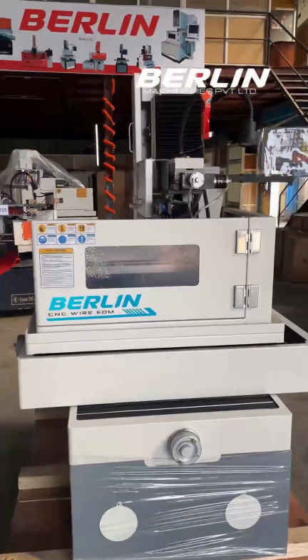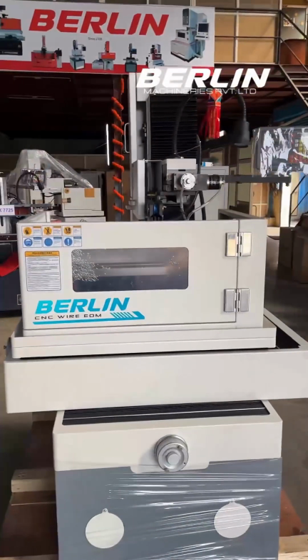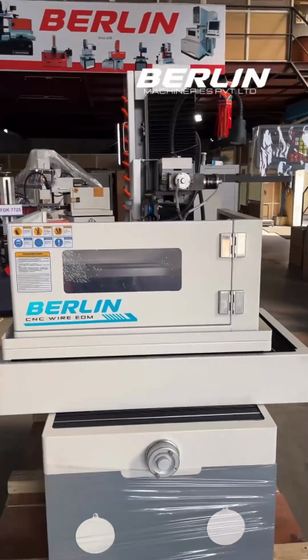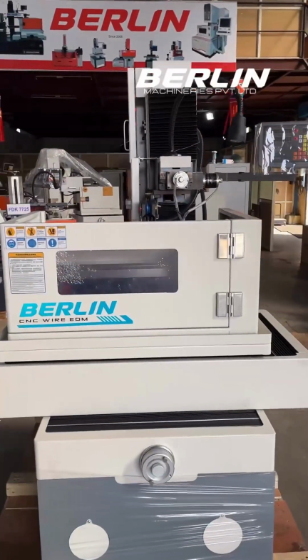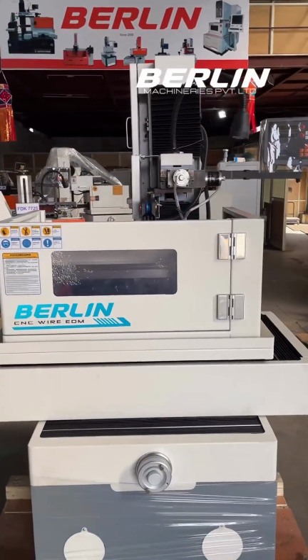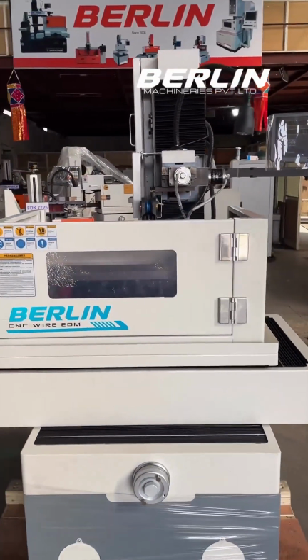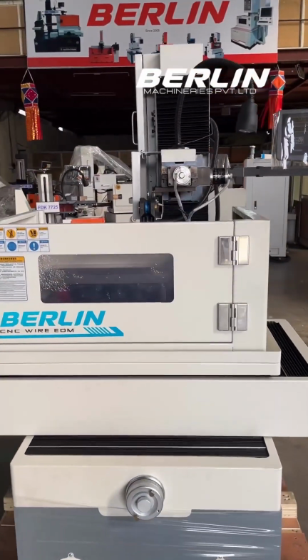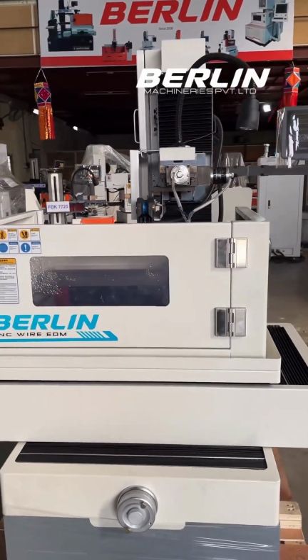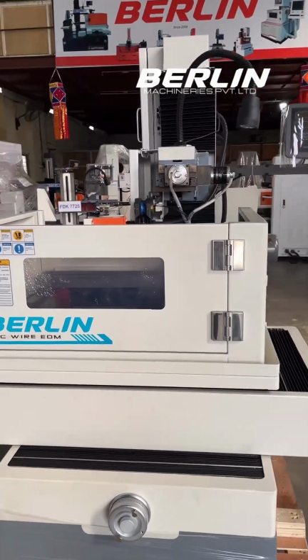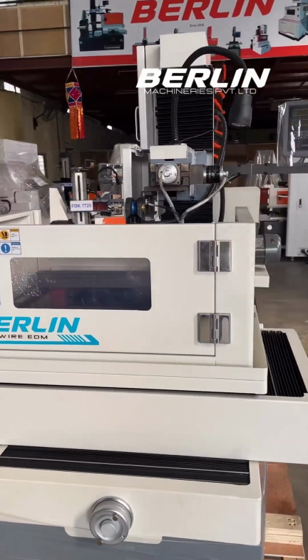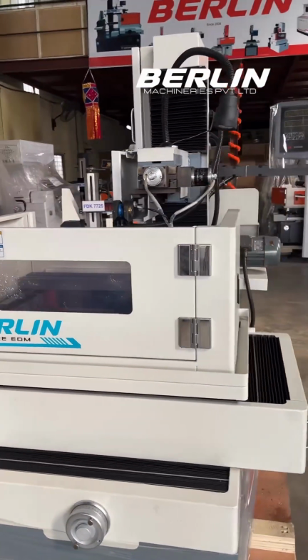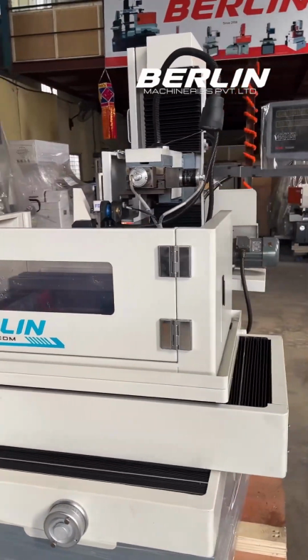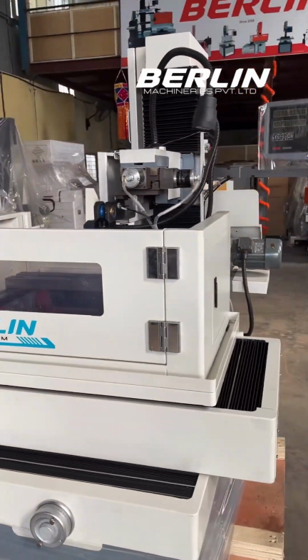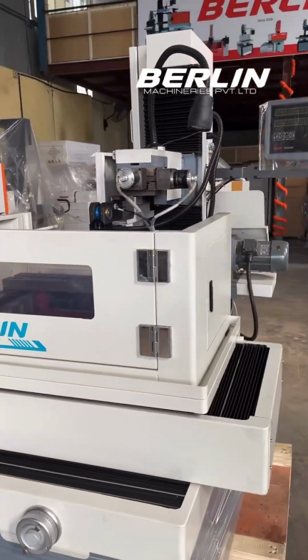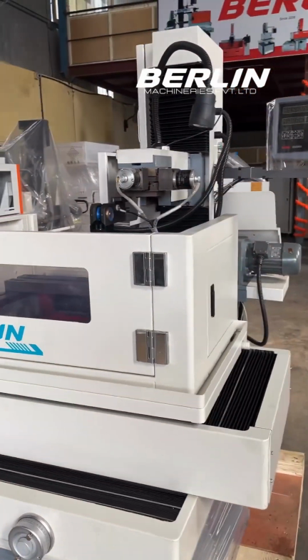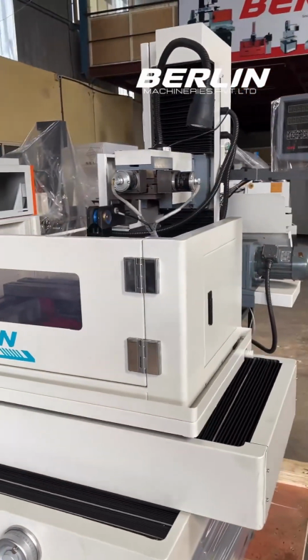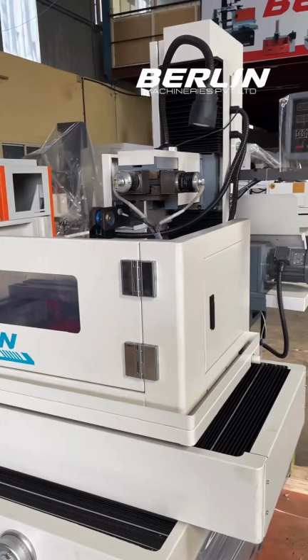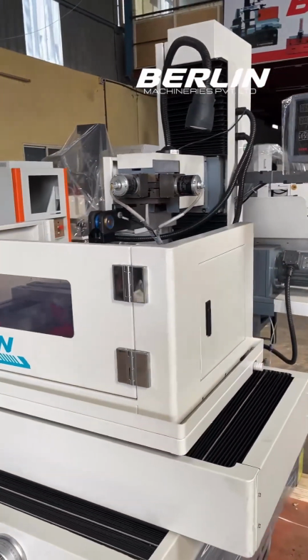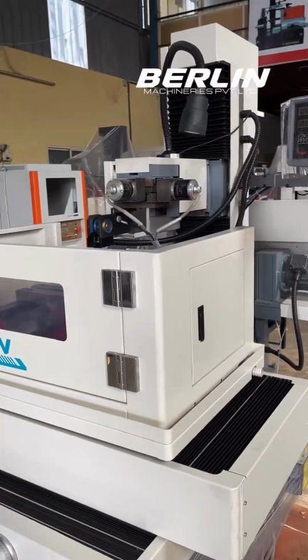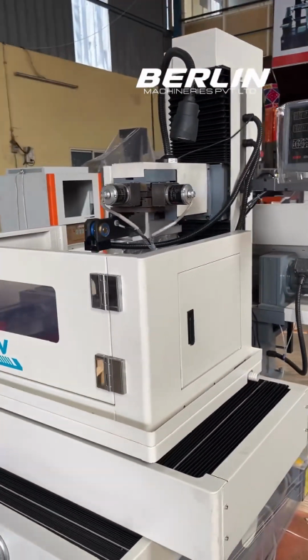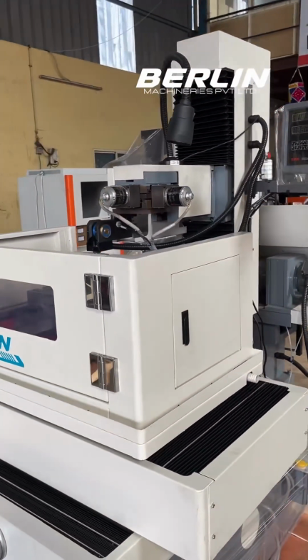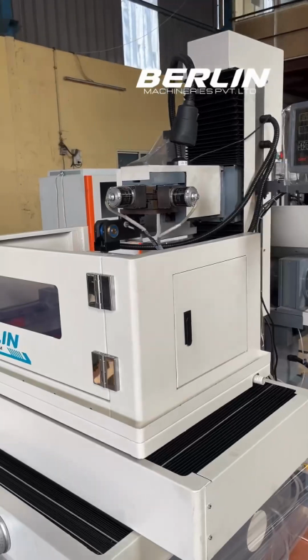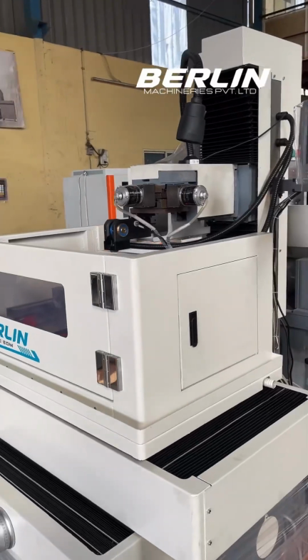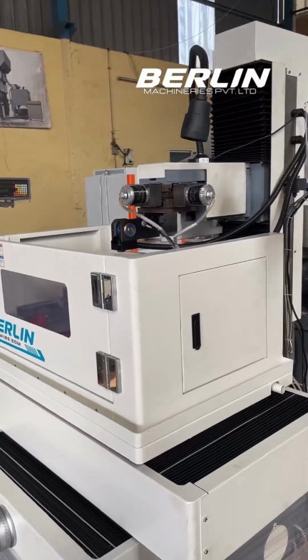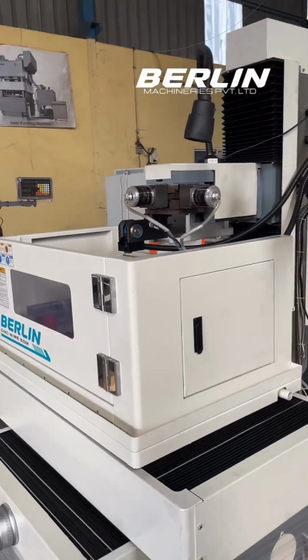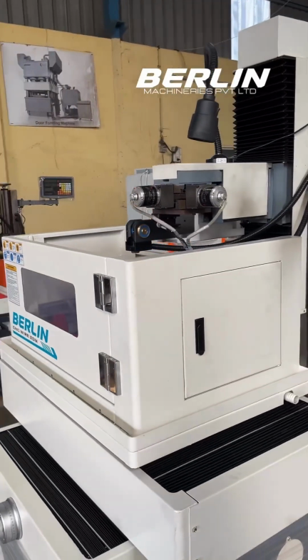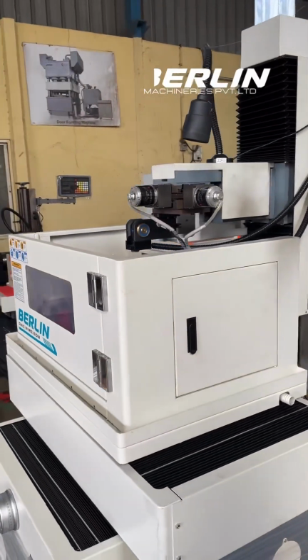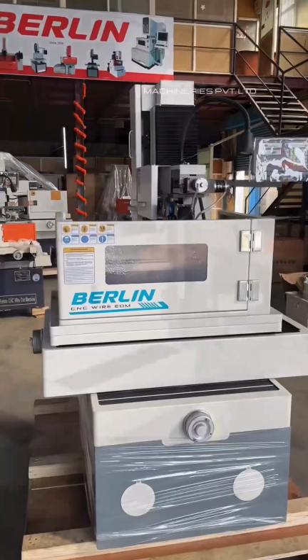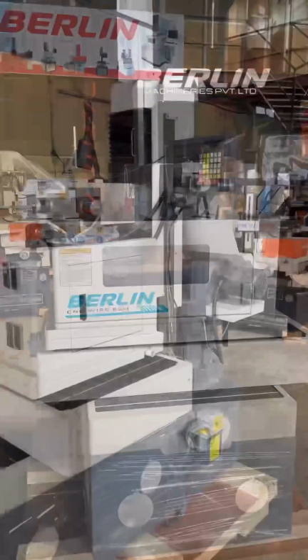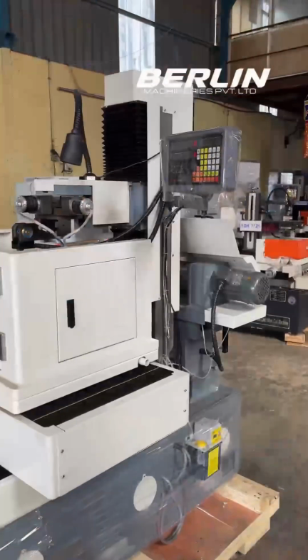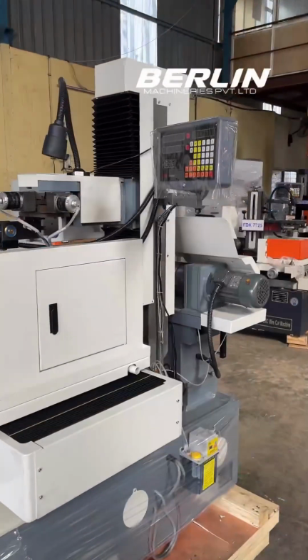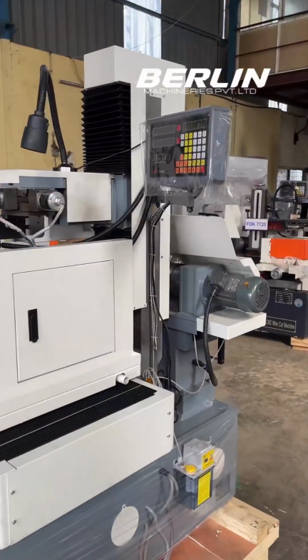The smooth pulley system guarantees smooth operation, while the auto wire tension management system ensures optimal cutting performance.